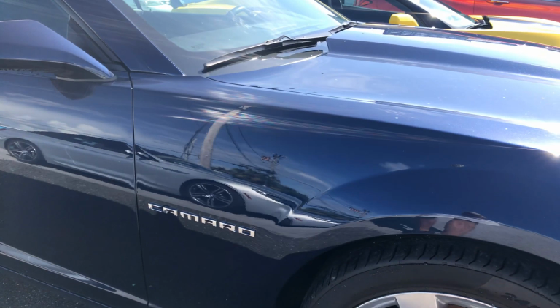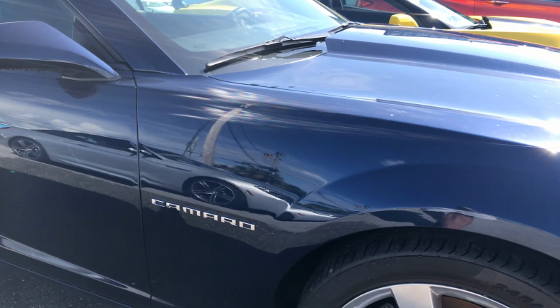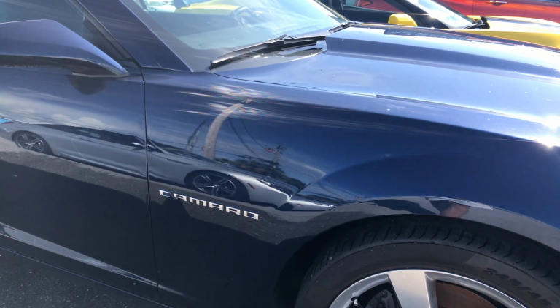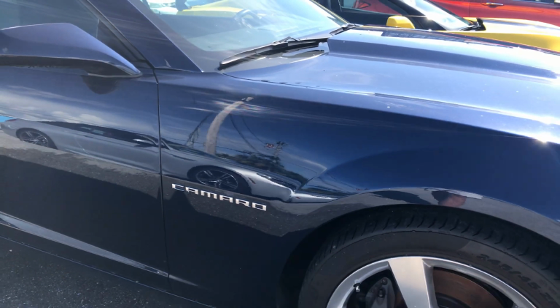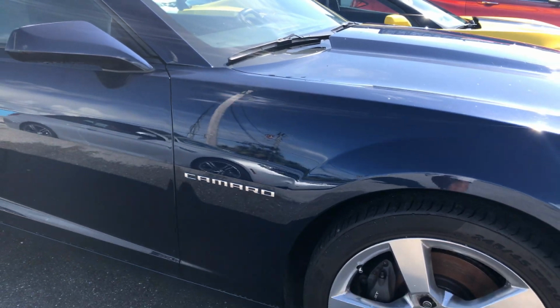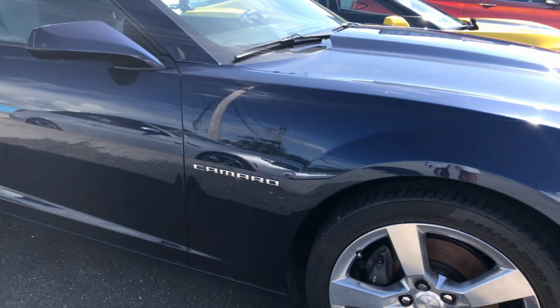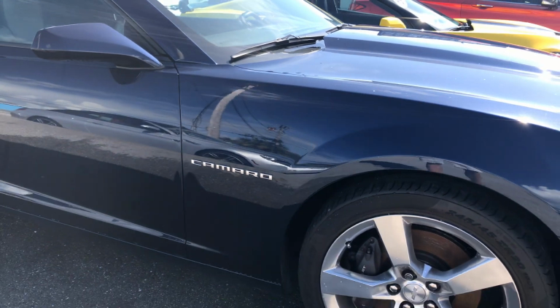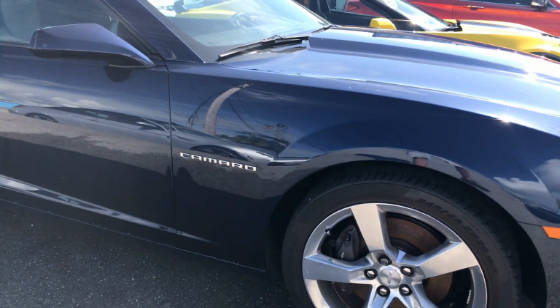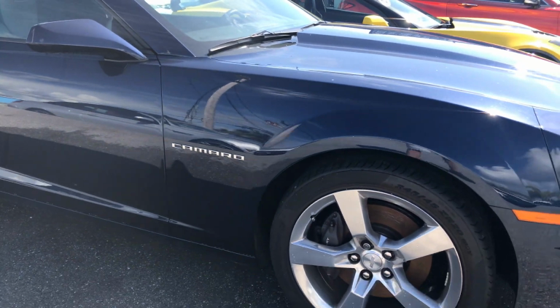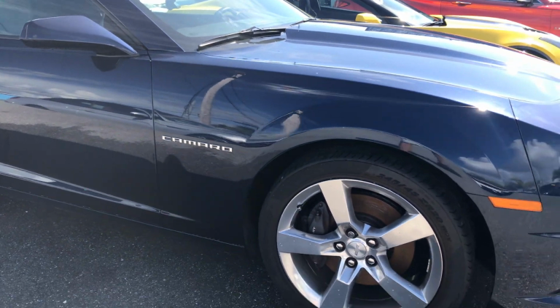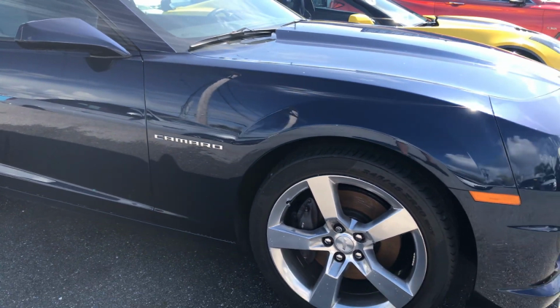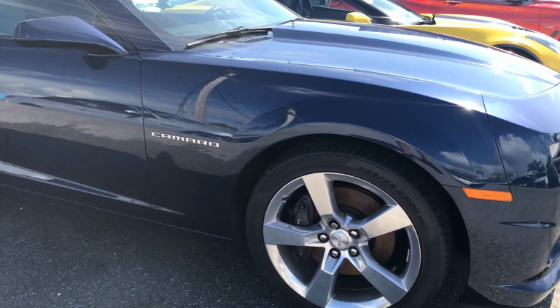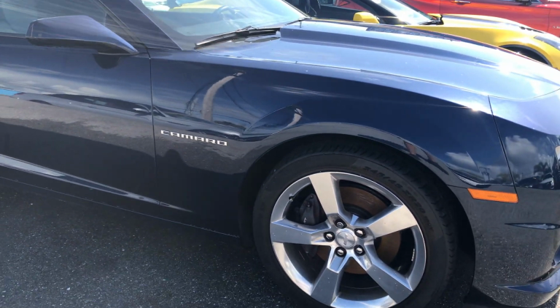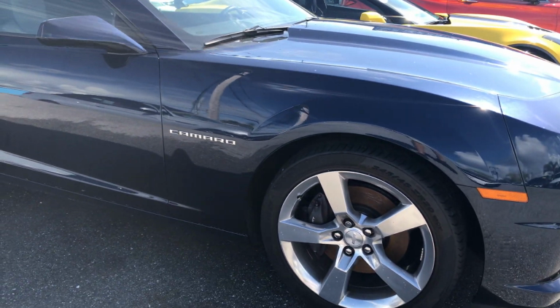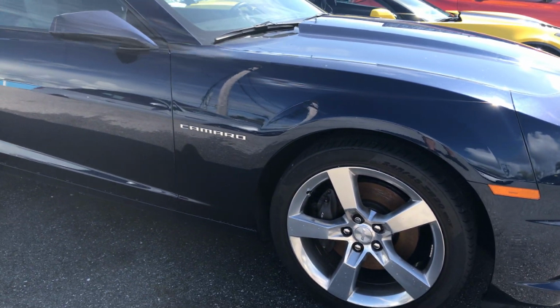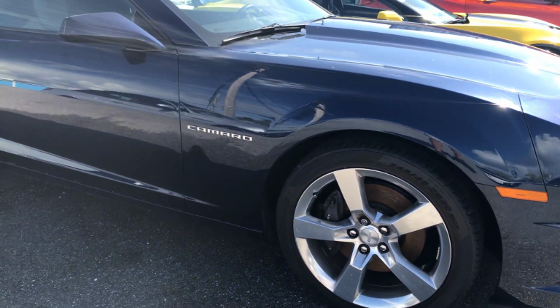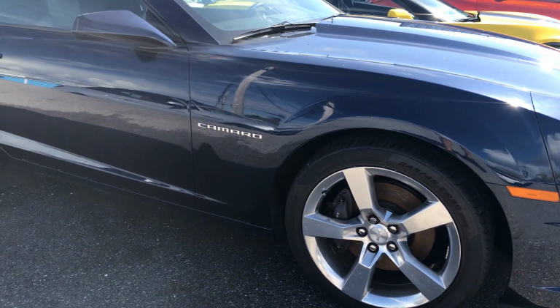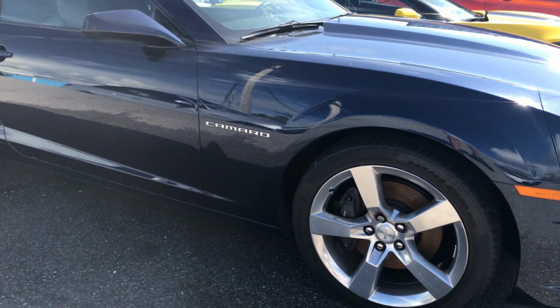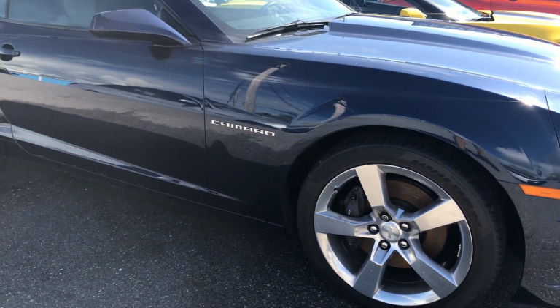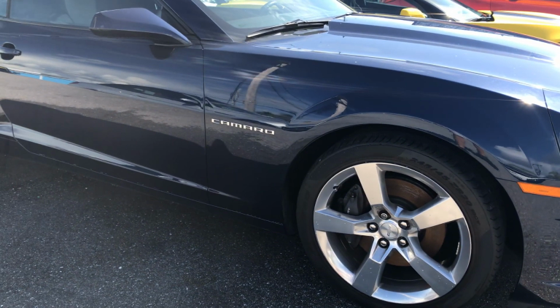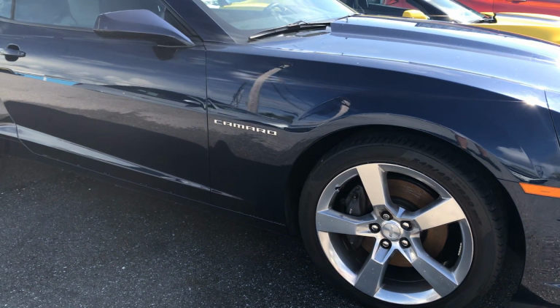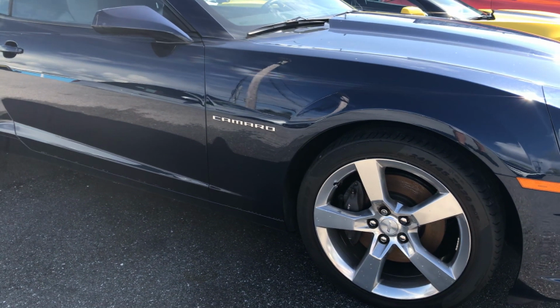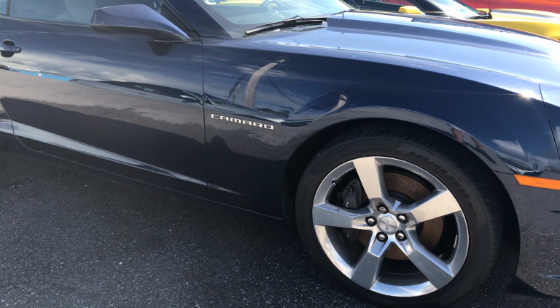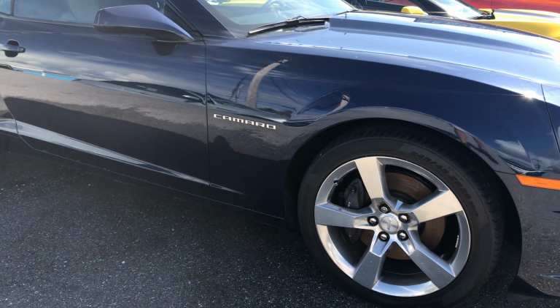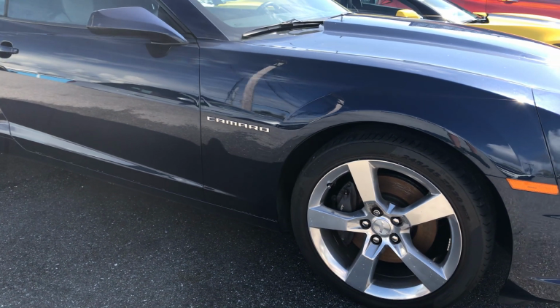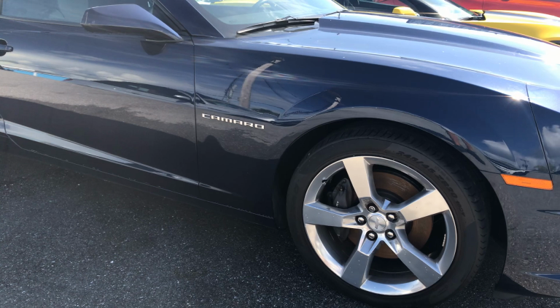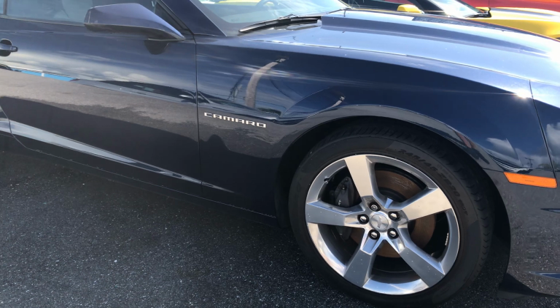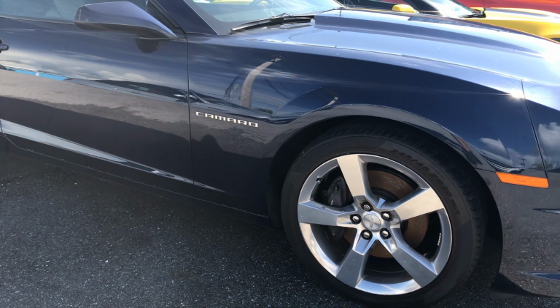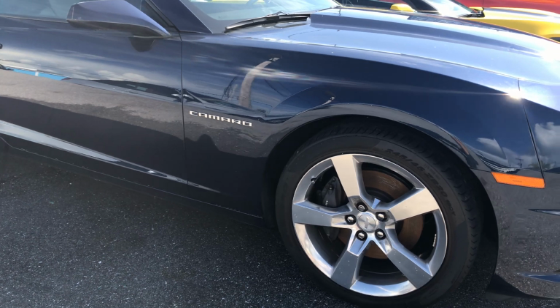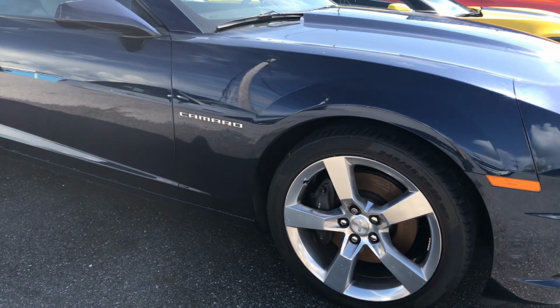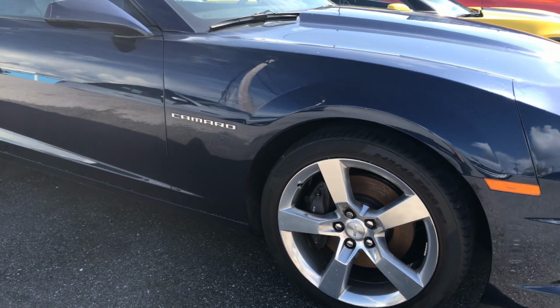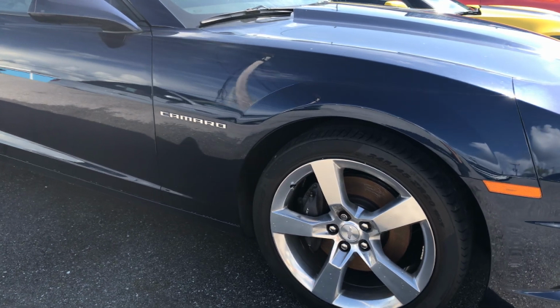Hi, Classic Cars in Palm Beach. Walk-around video on the Chevy Camaro SS2 Convertible.